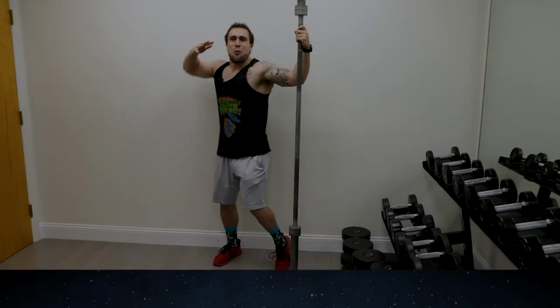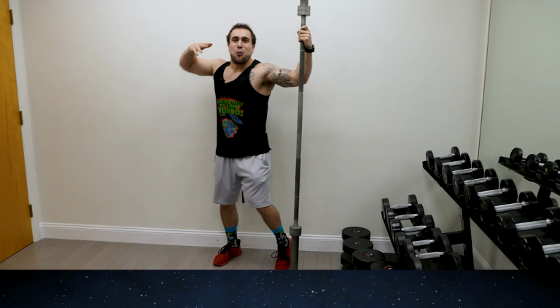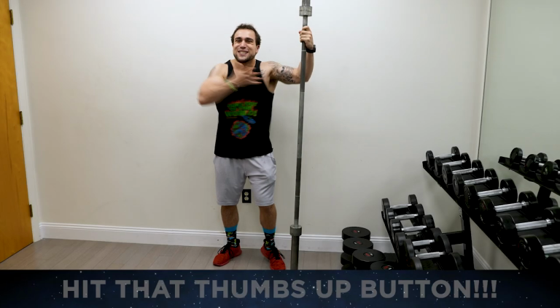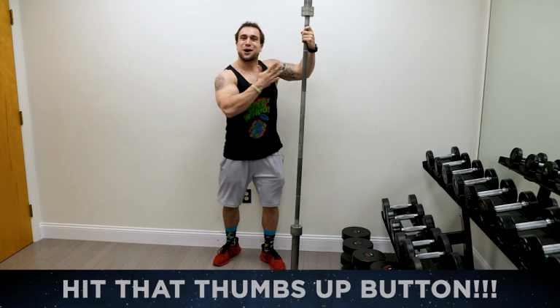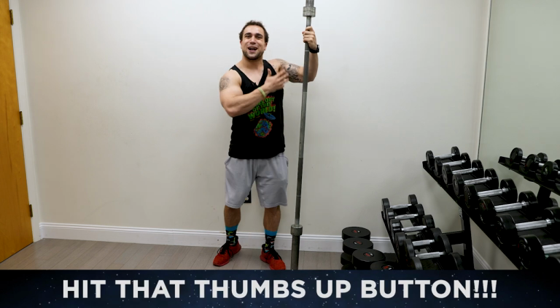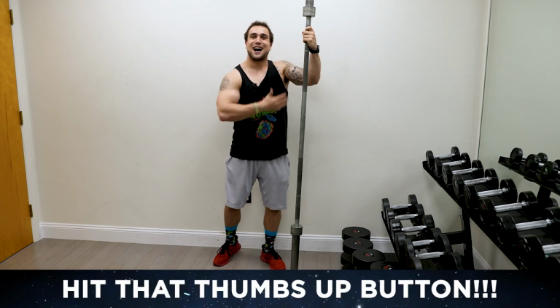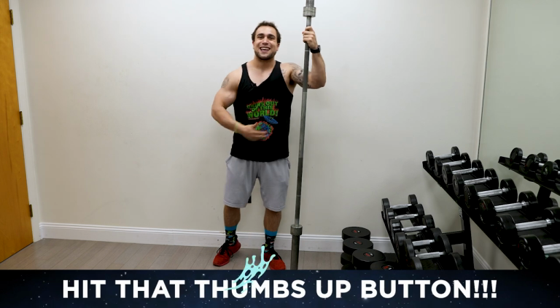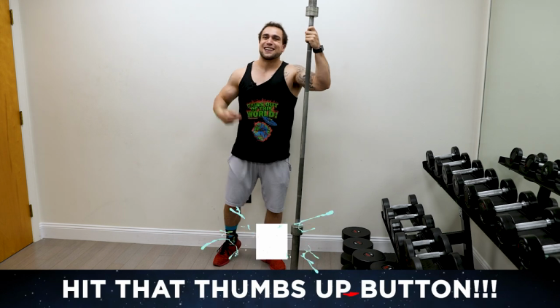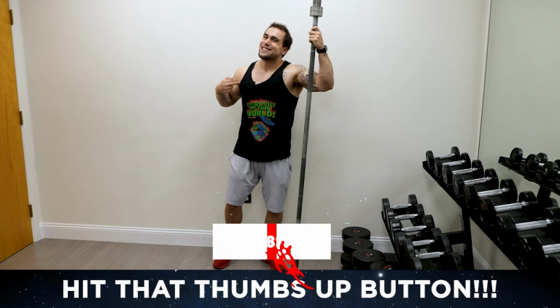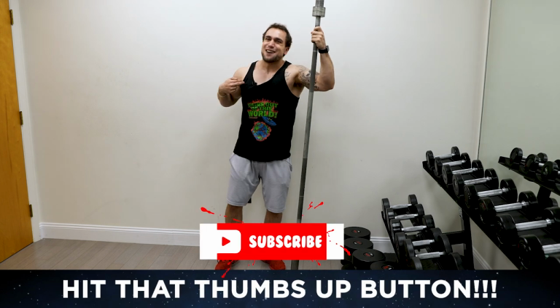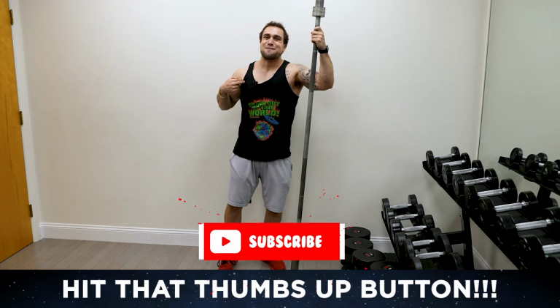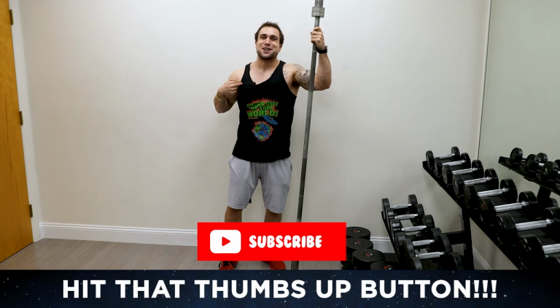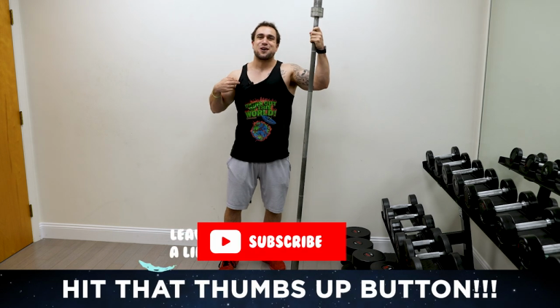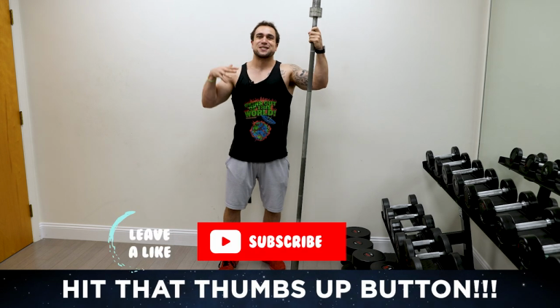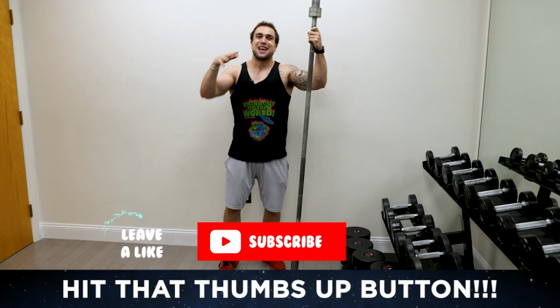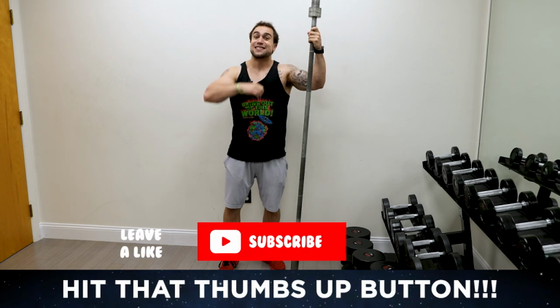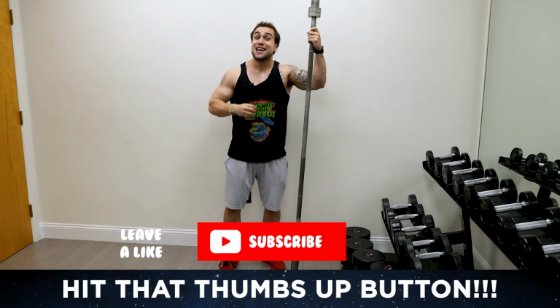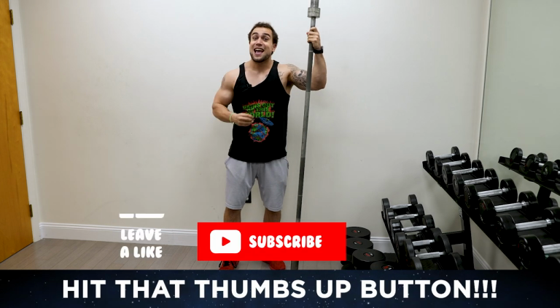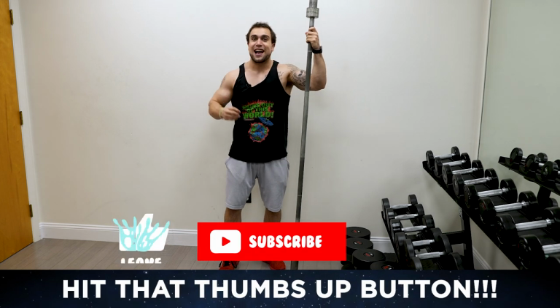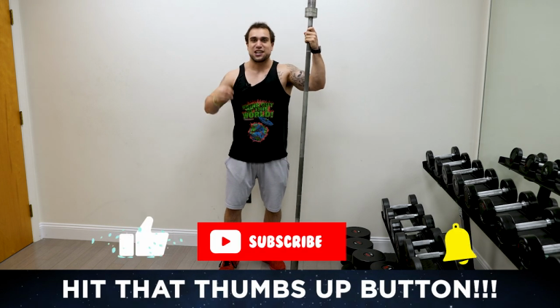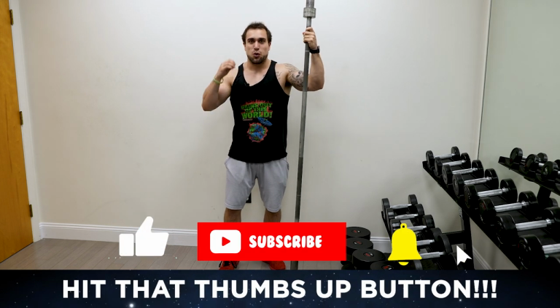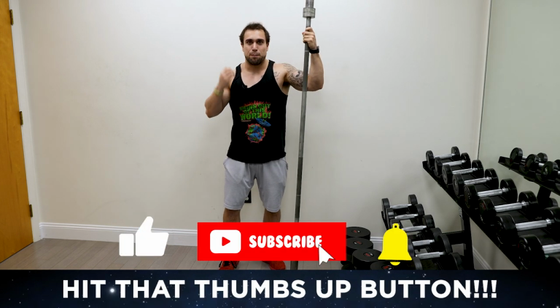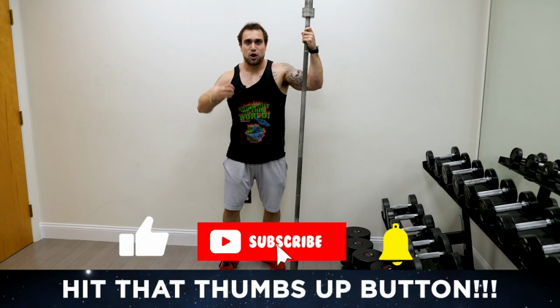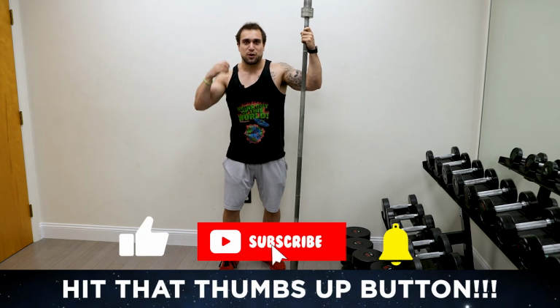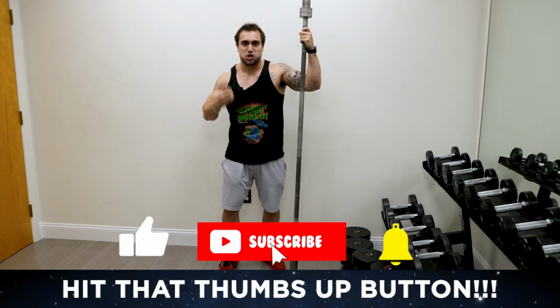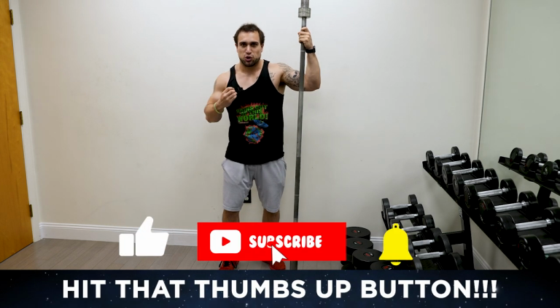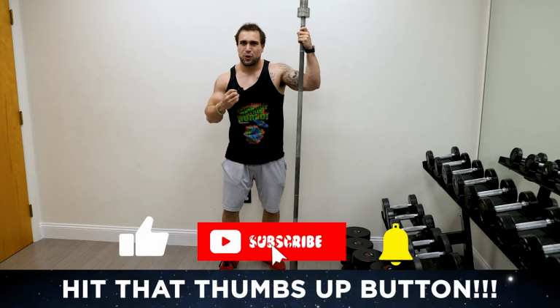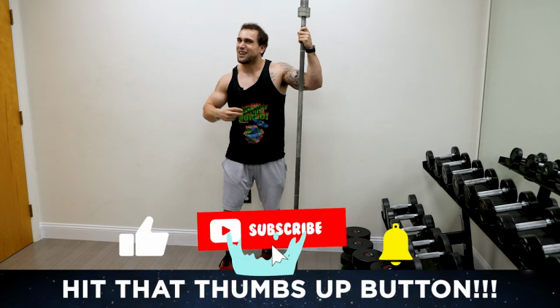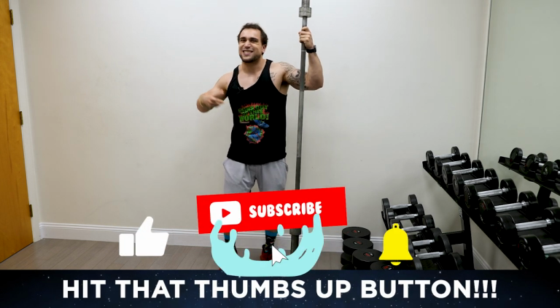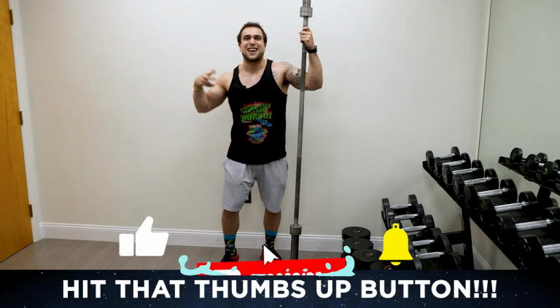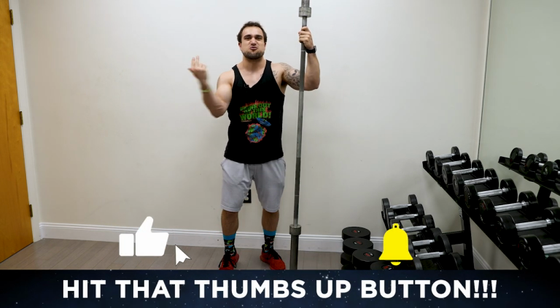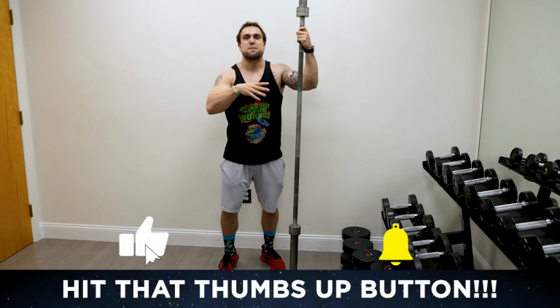What is going on, aliens? I'm Mike Rosa, and today I got you a barbell shoulder workout to get ripped.